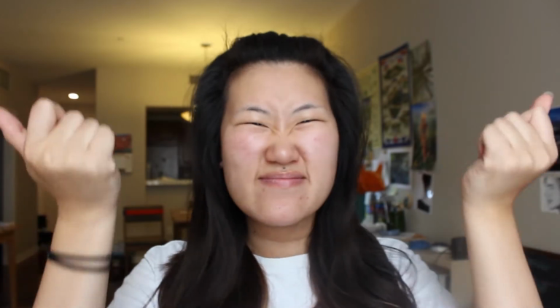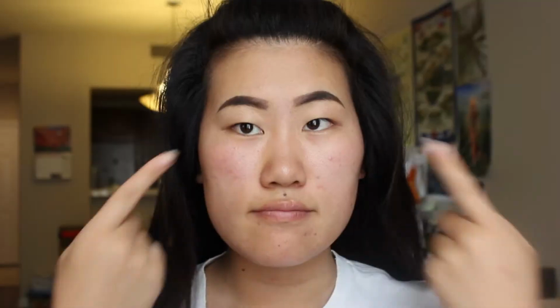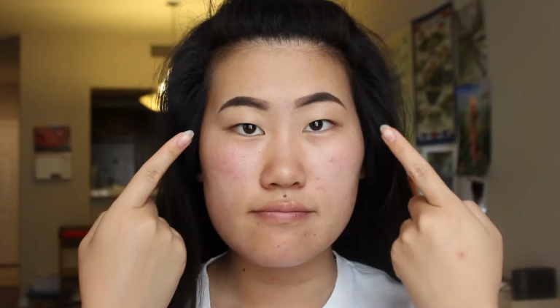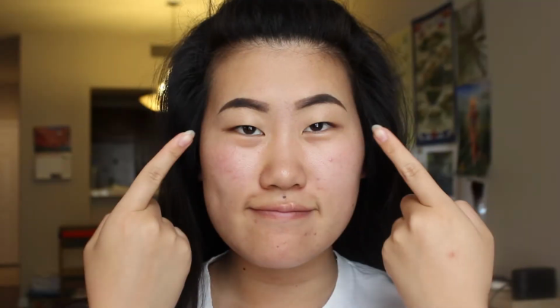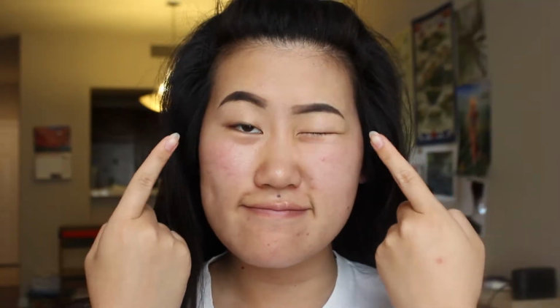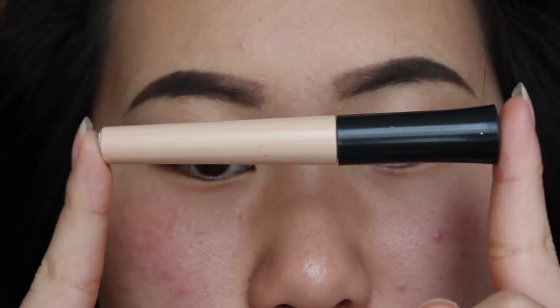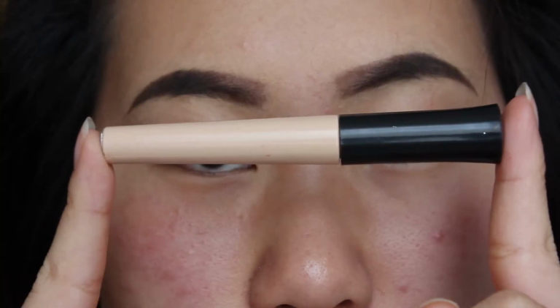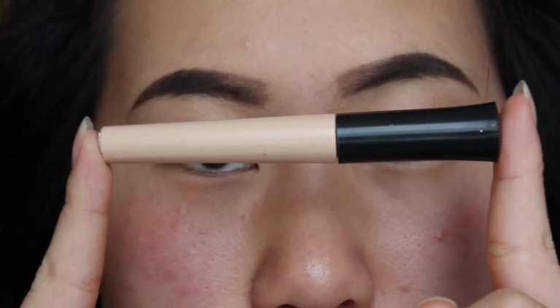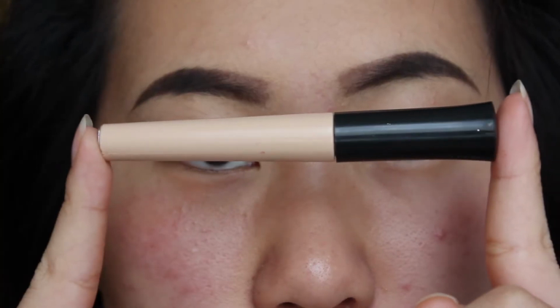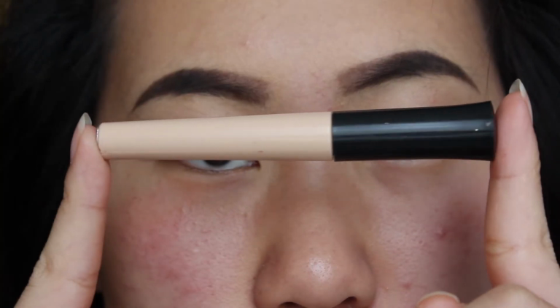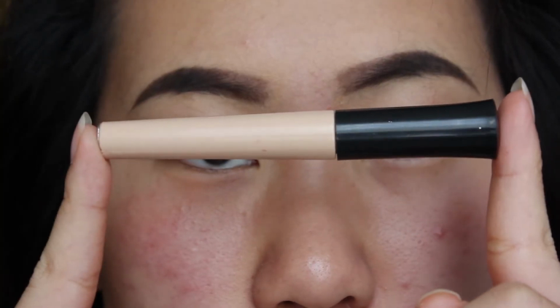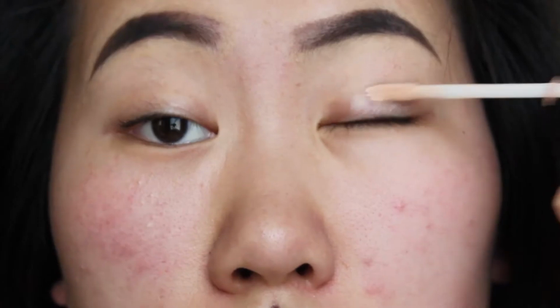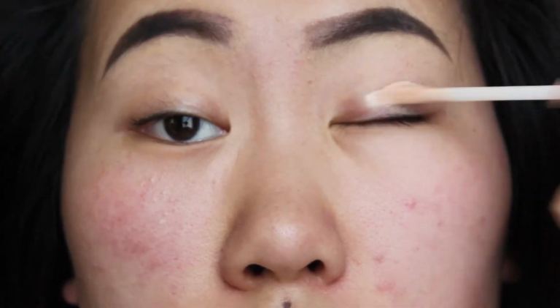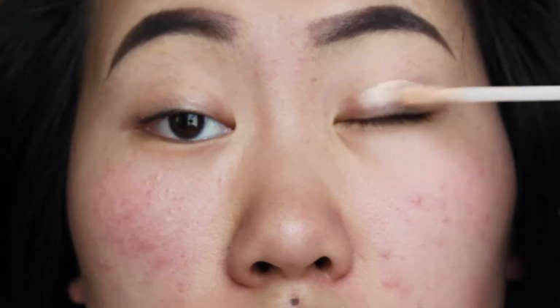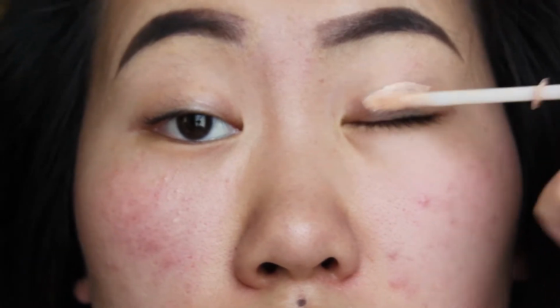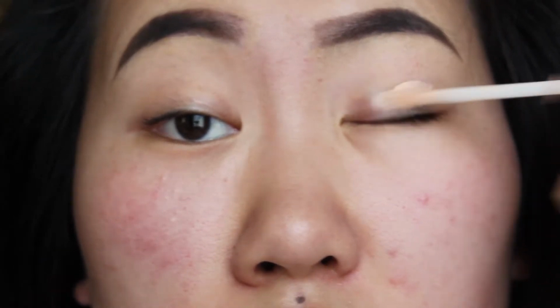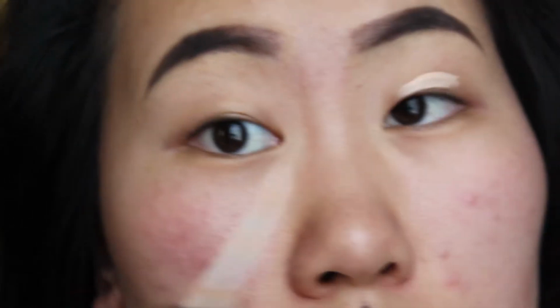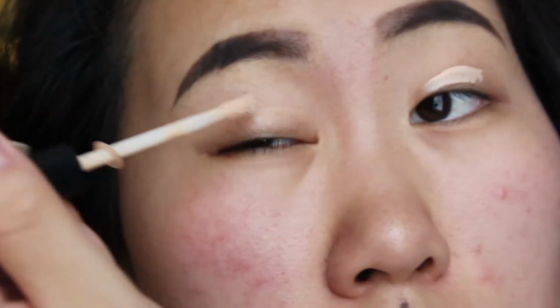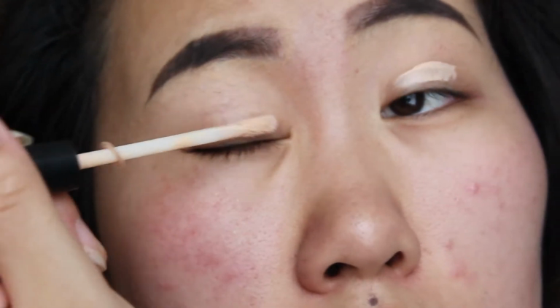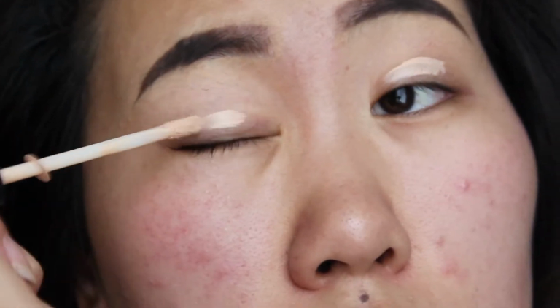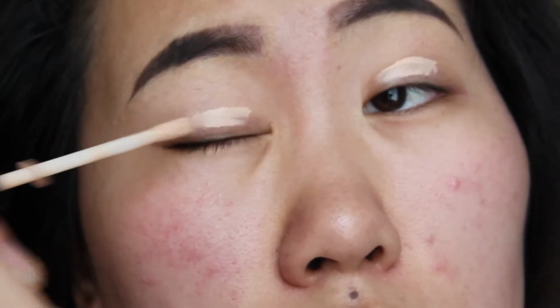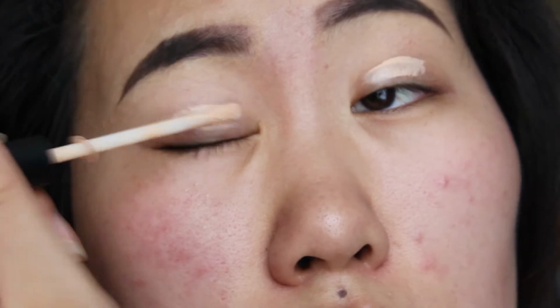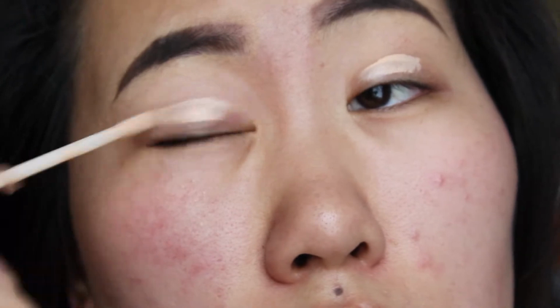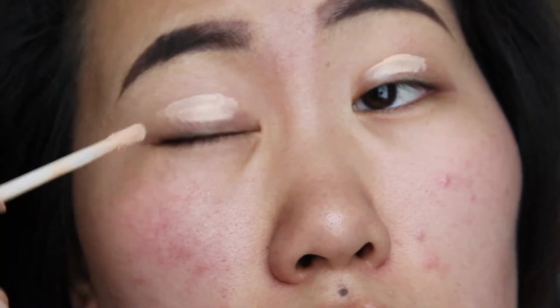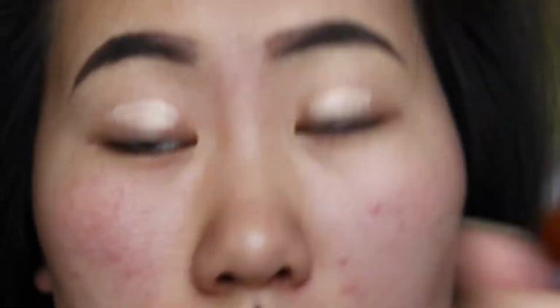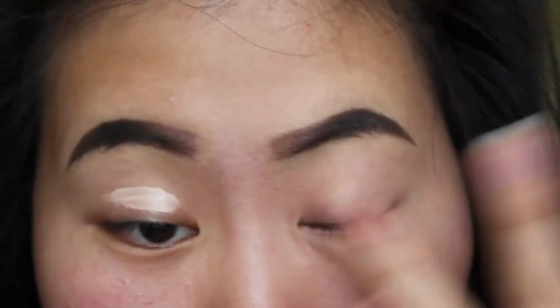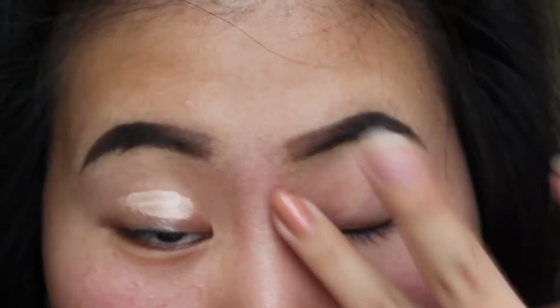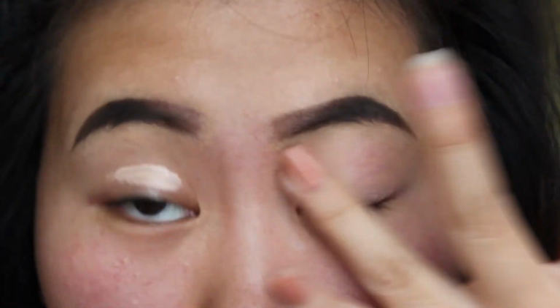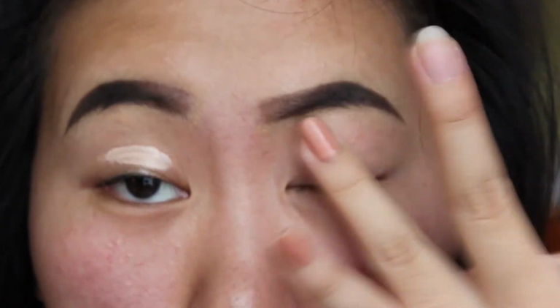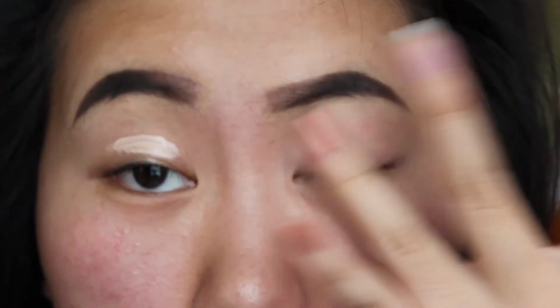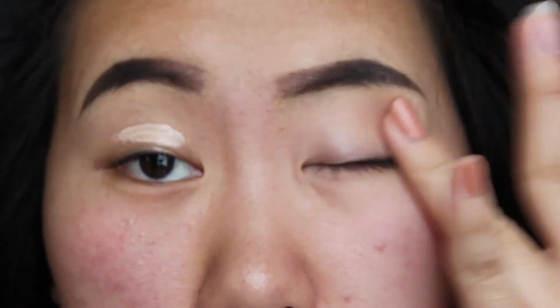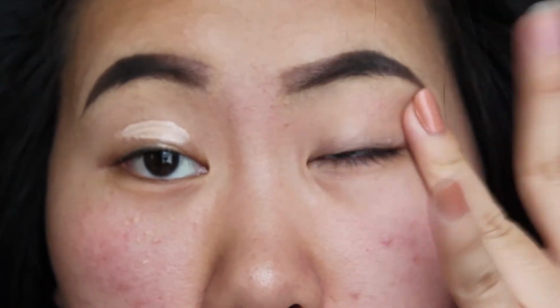So I already did my brows and I'm using ELF's eyelid primer to prime my eyes, and then I'm using my ring finger to blend that all out.